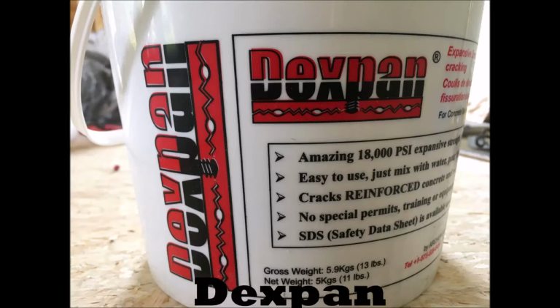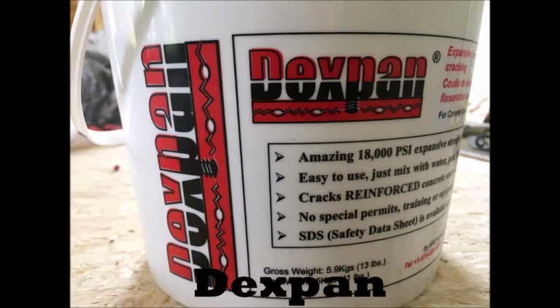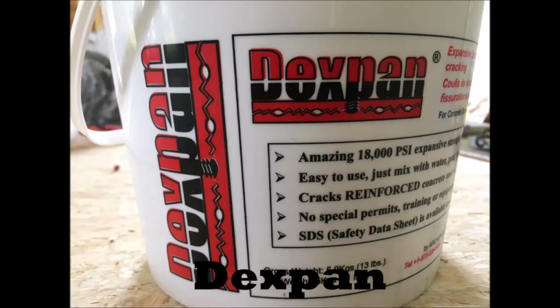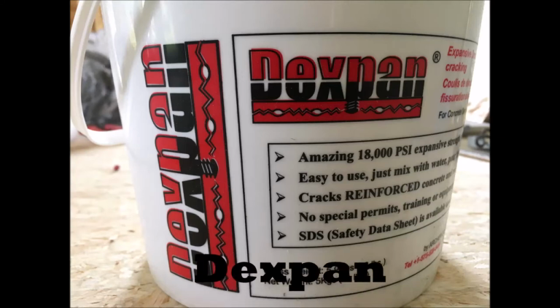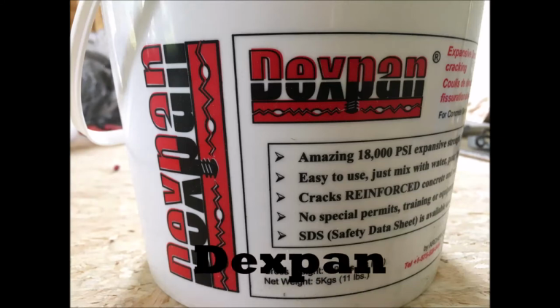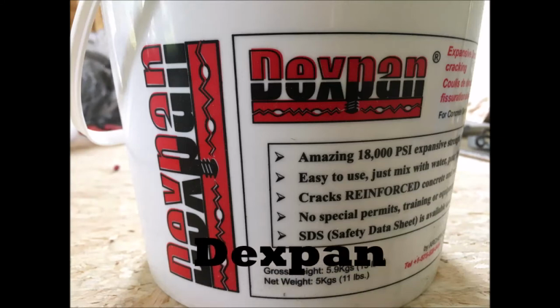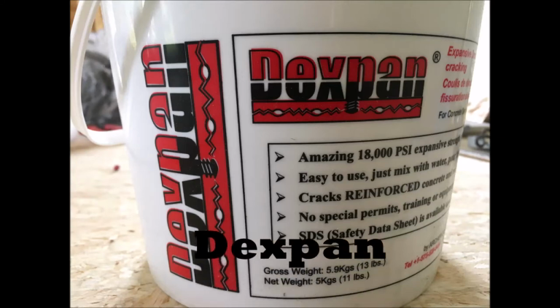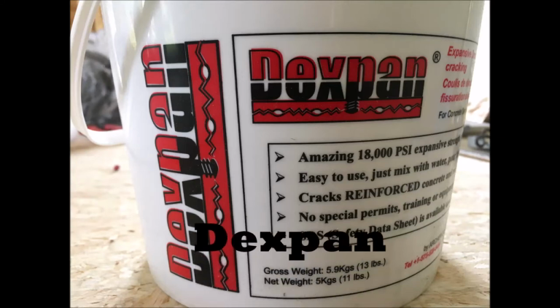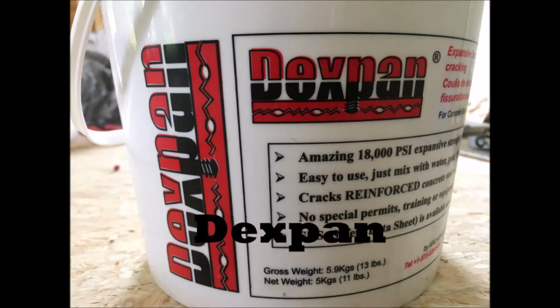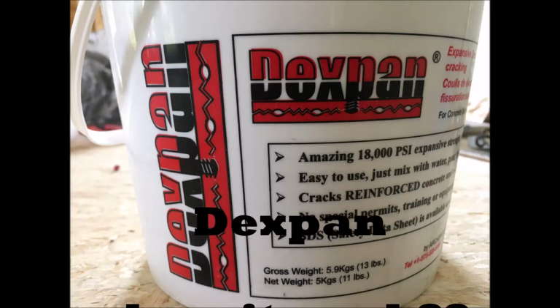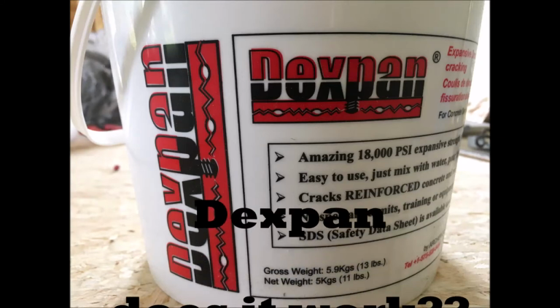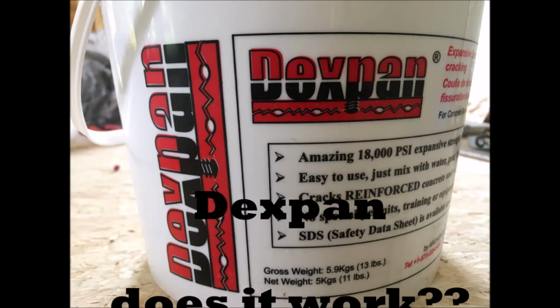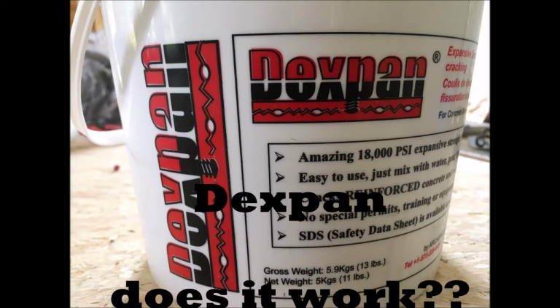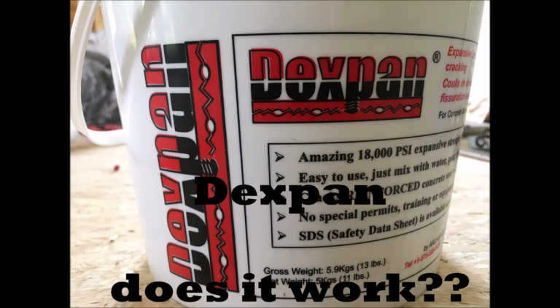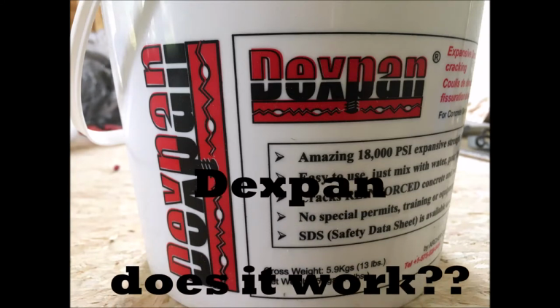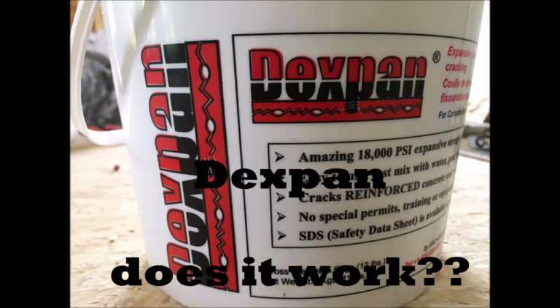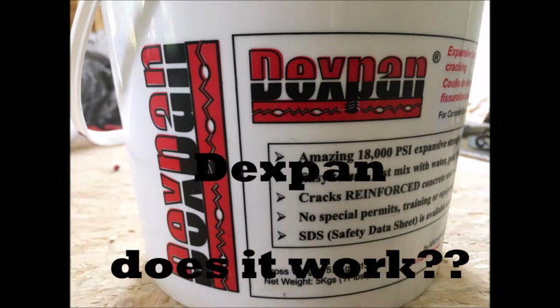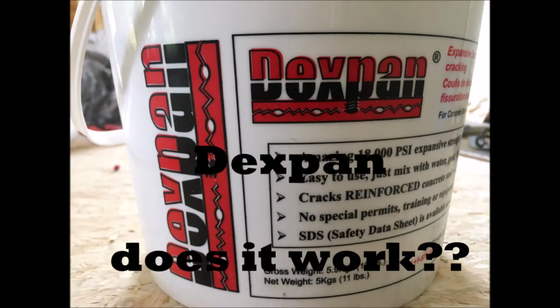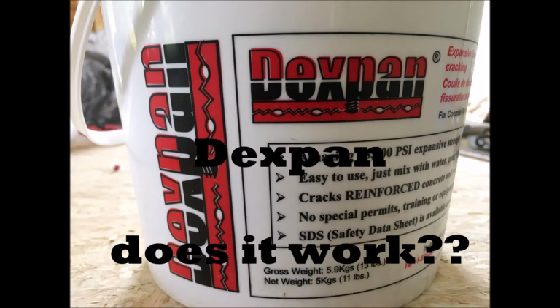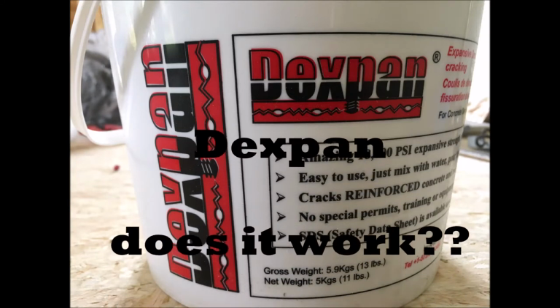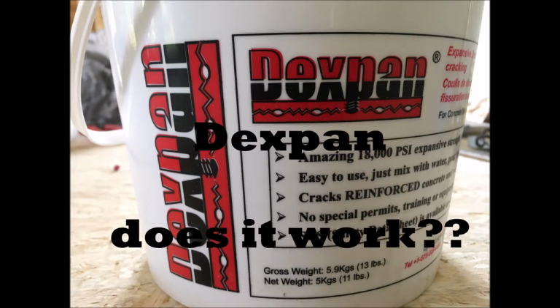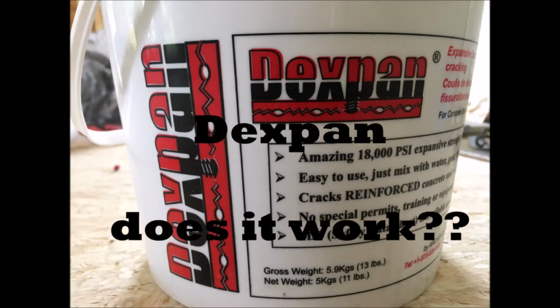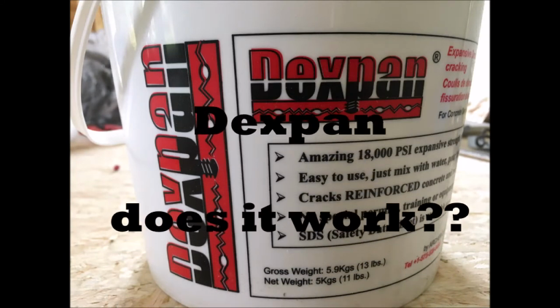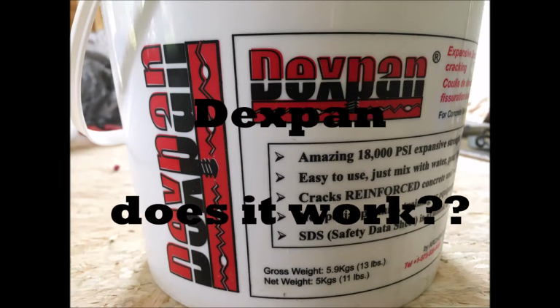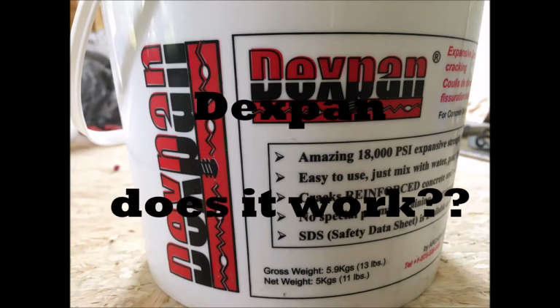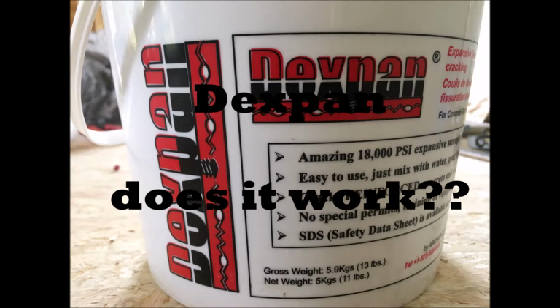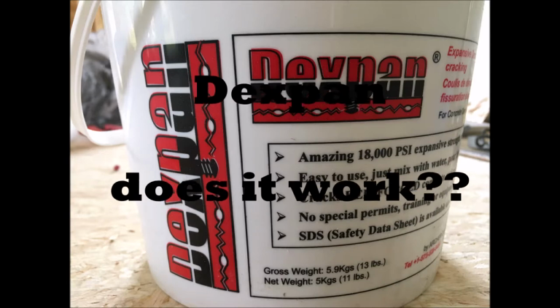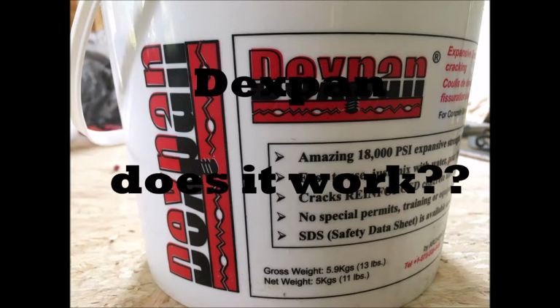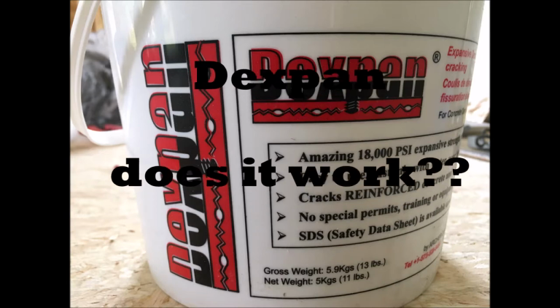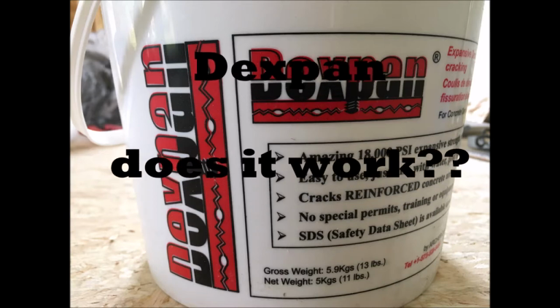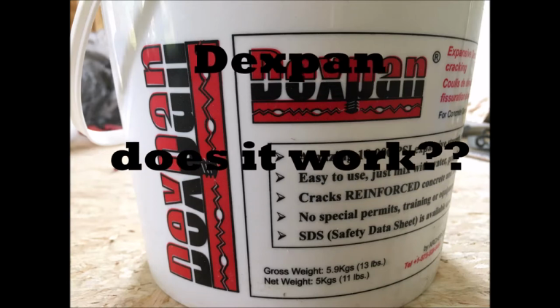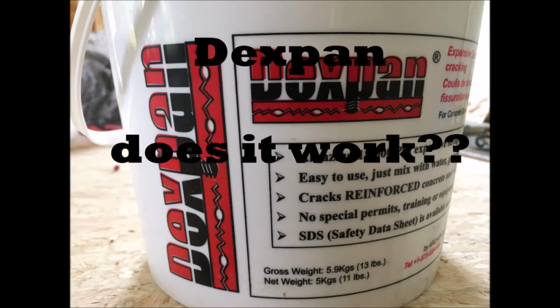Greetings Nimrods. Dexpan, the expansive demolition grout. Does it work?